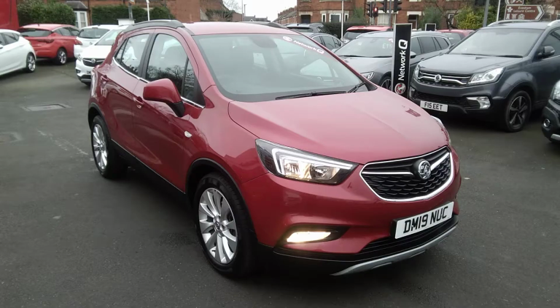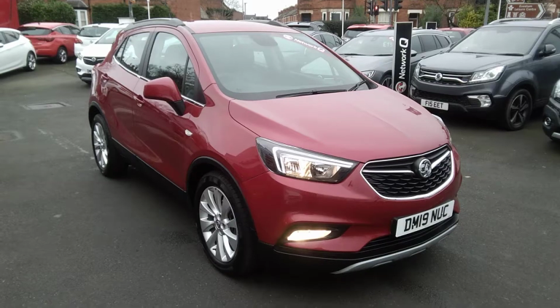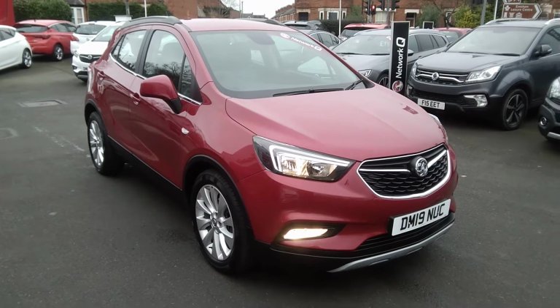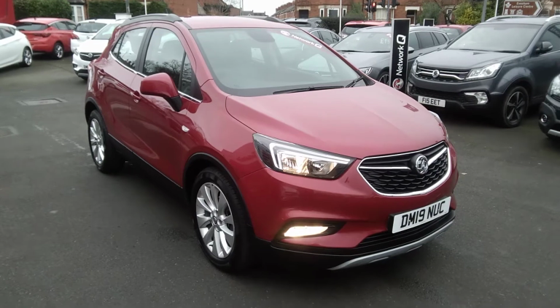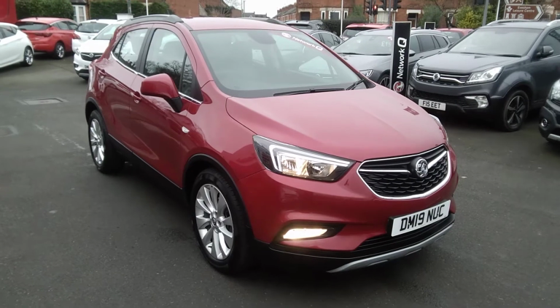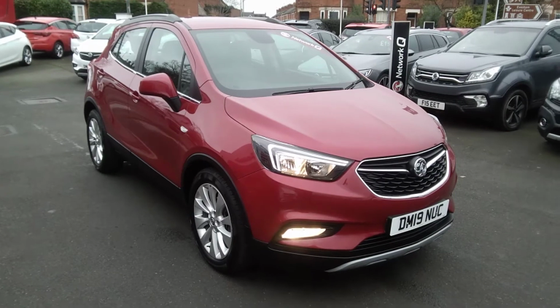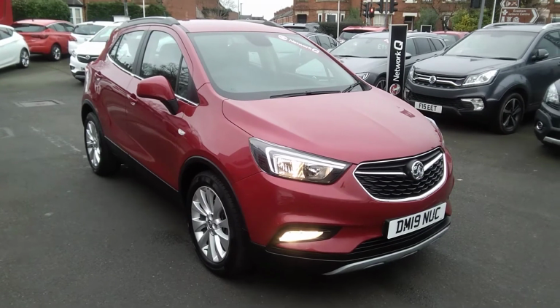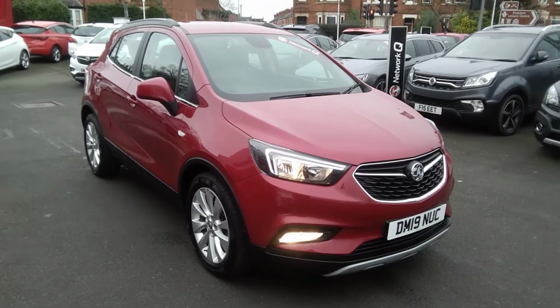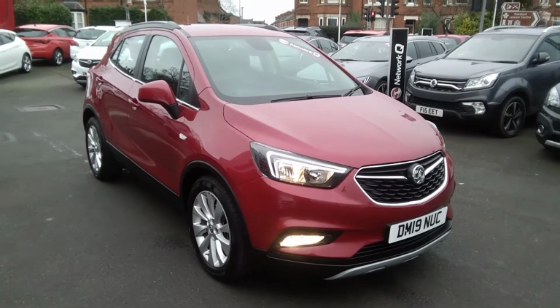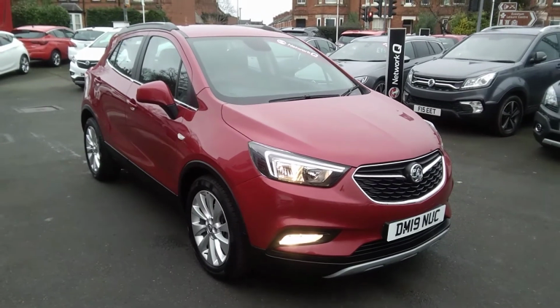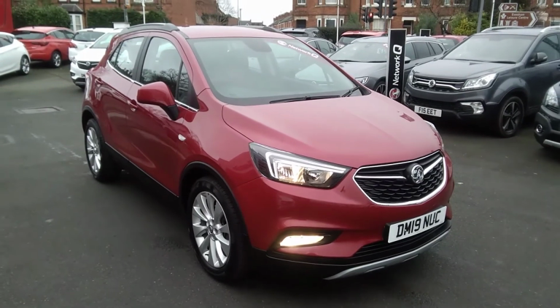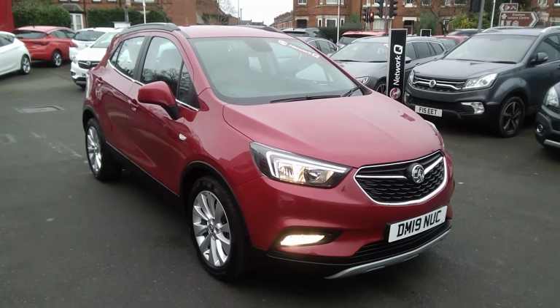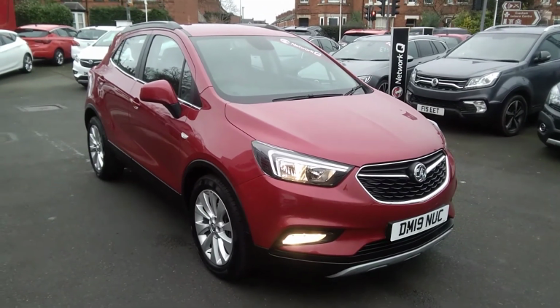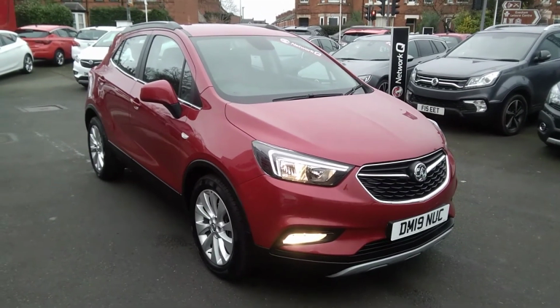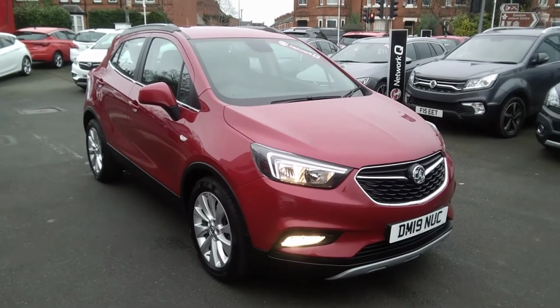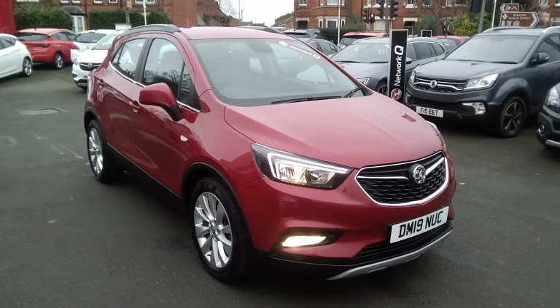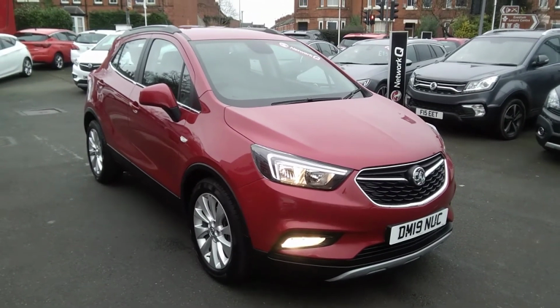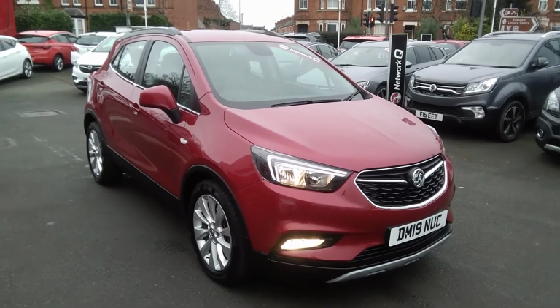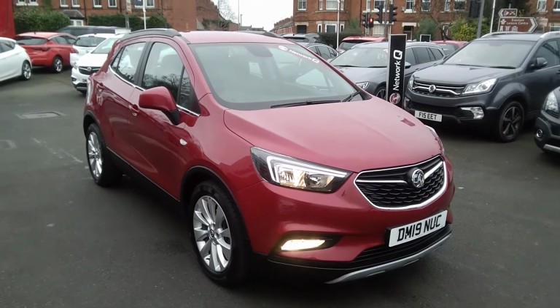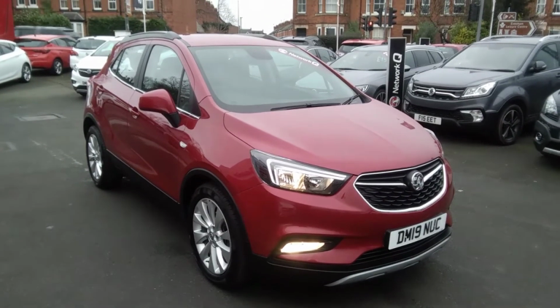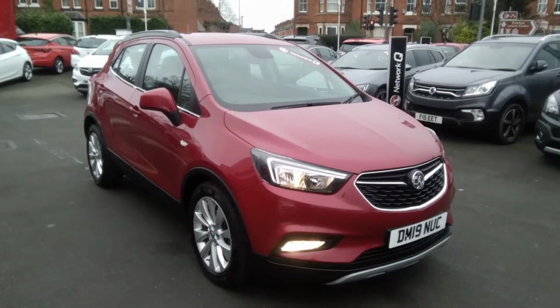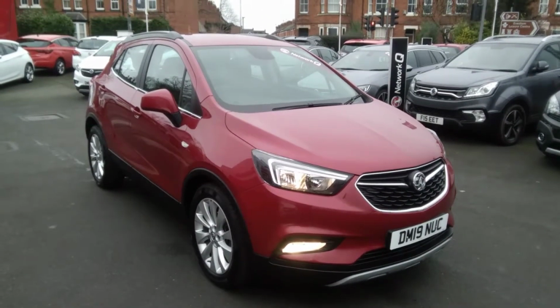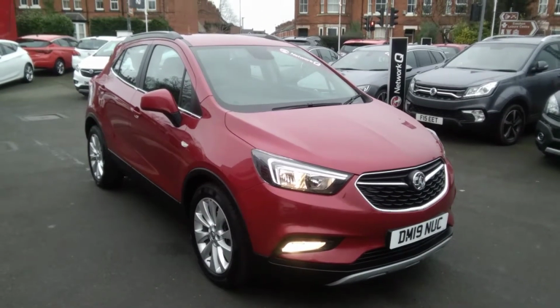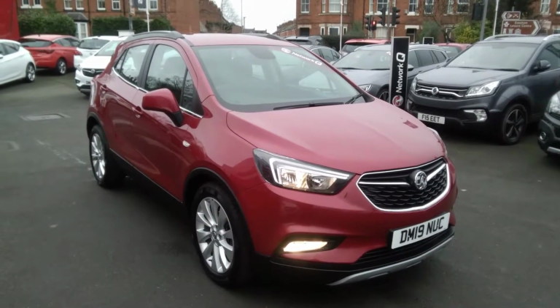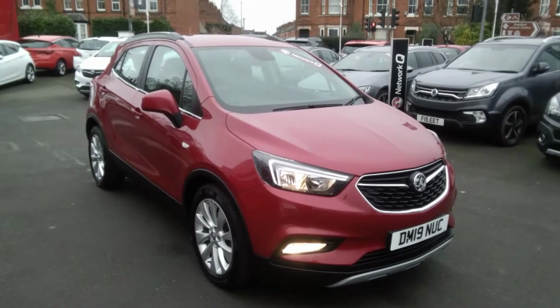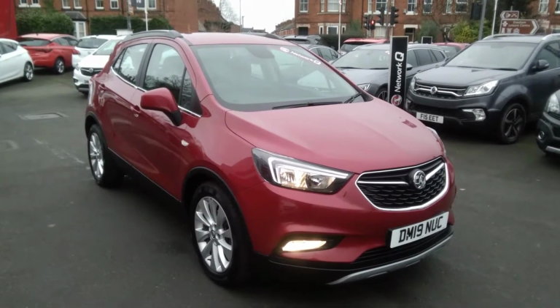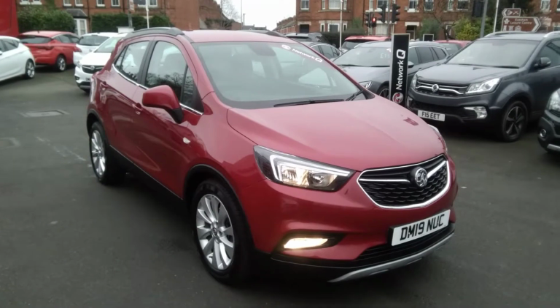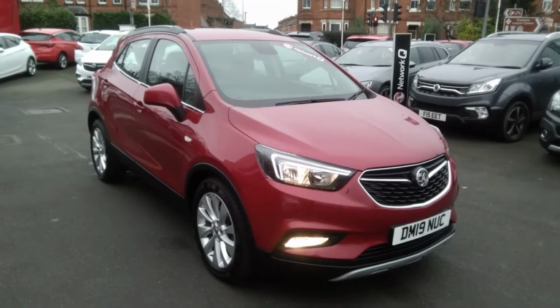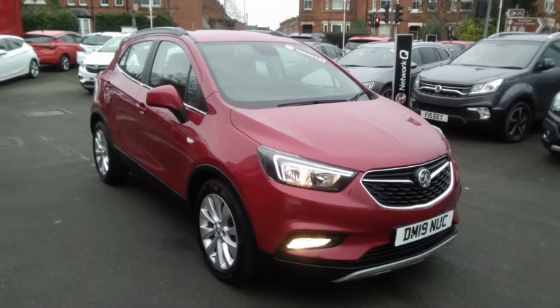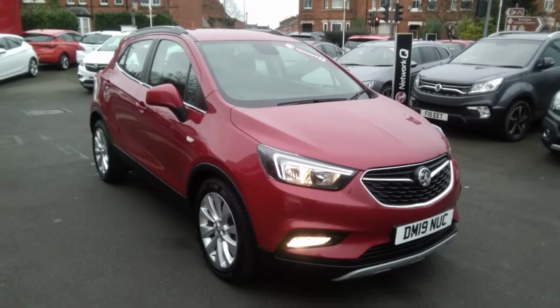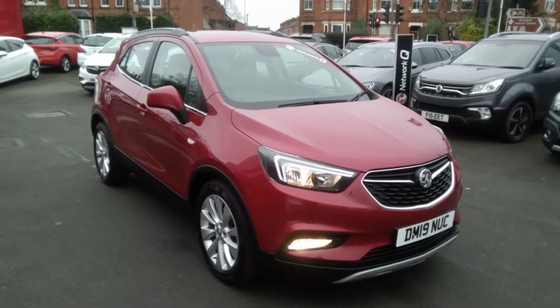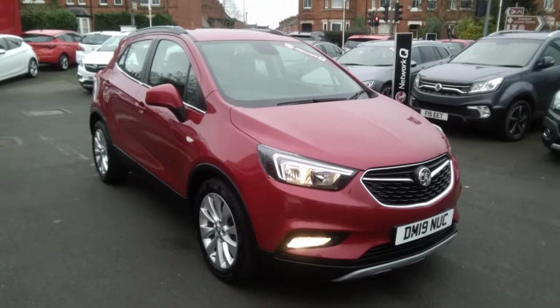Welcome to Bailey's Vauxhall. Today we are viewing a Network Q approved Vauxhall Mokka X 1.4 Turbo Griffin Special Edition.